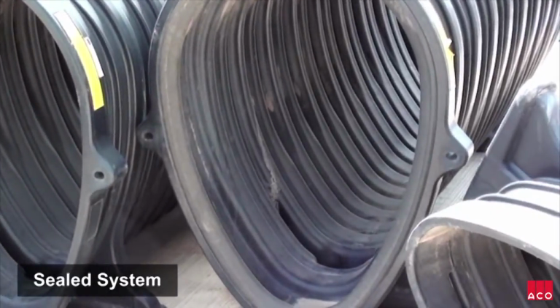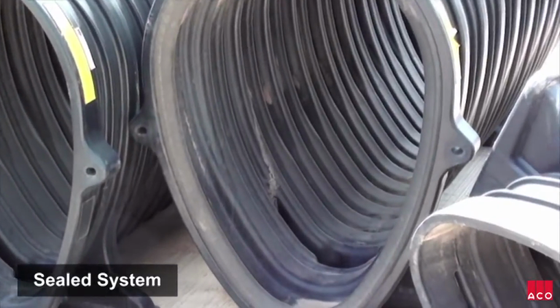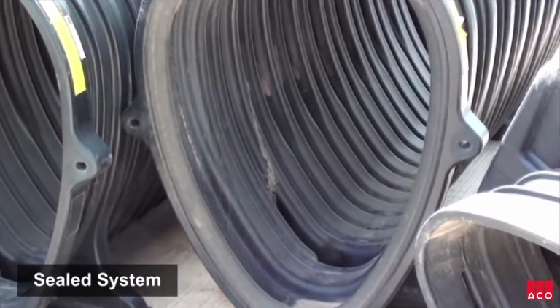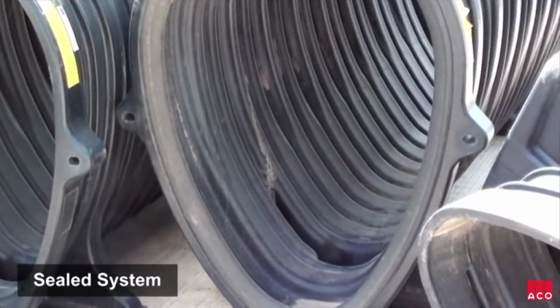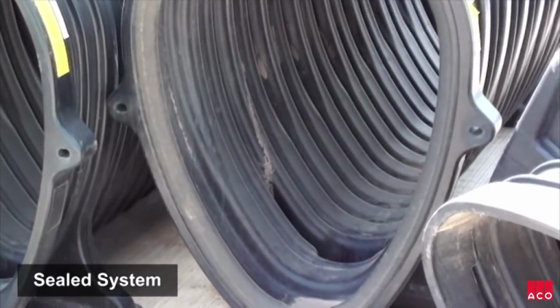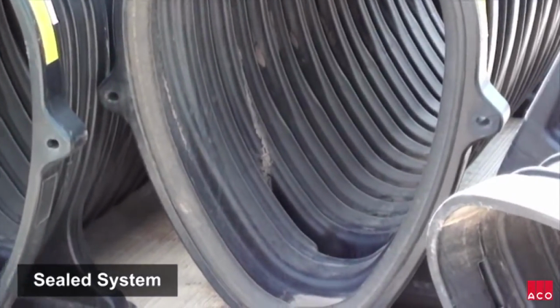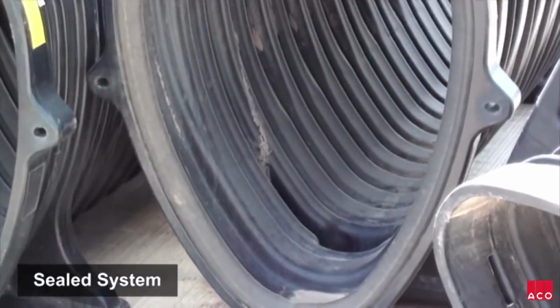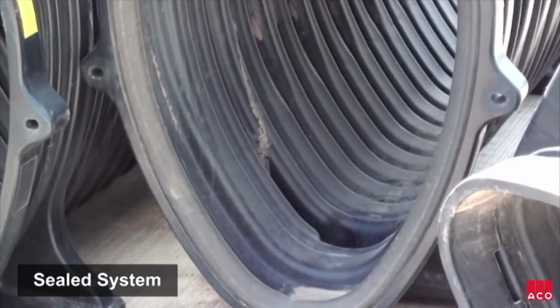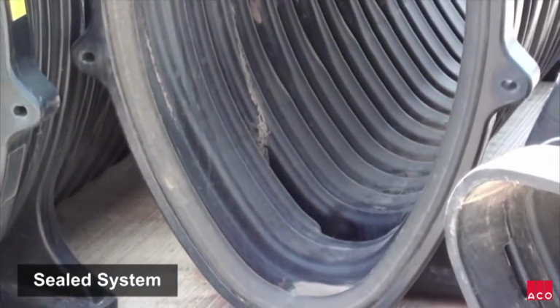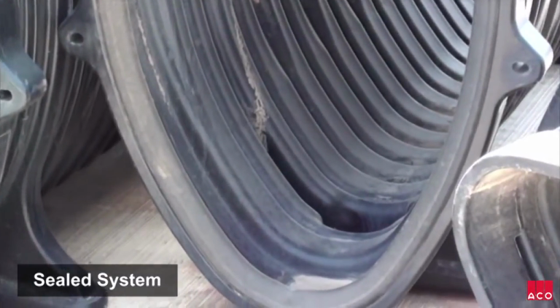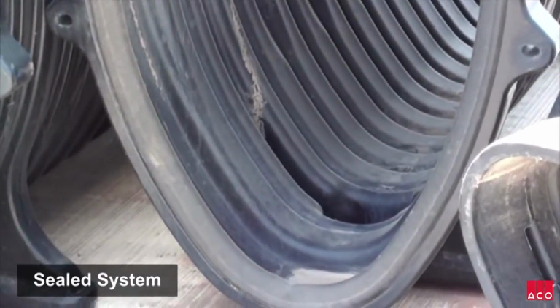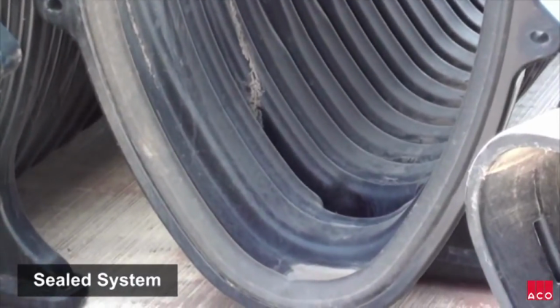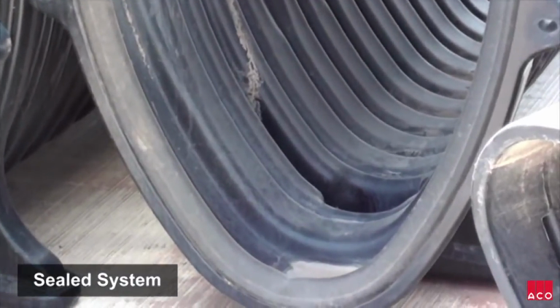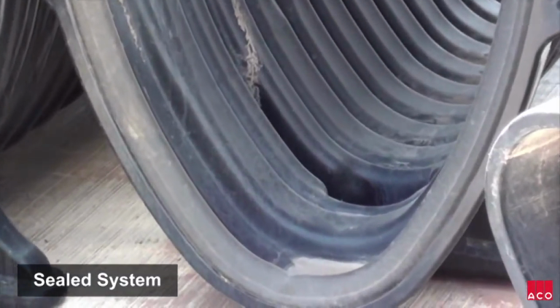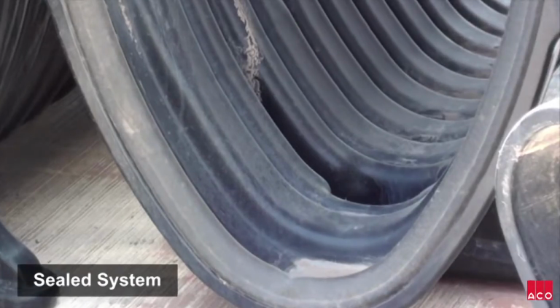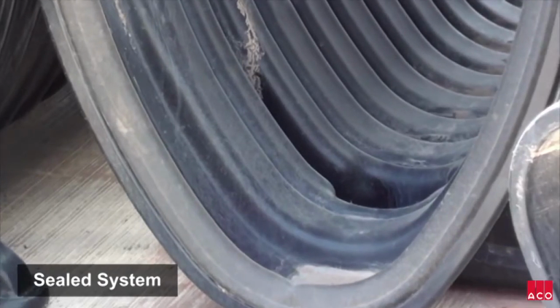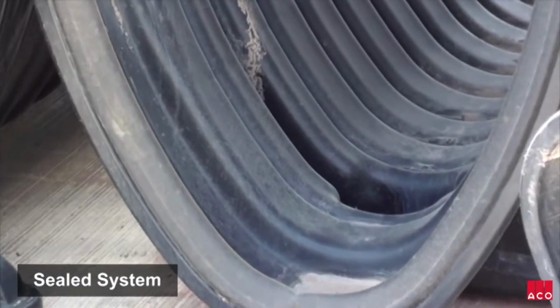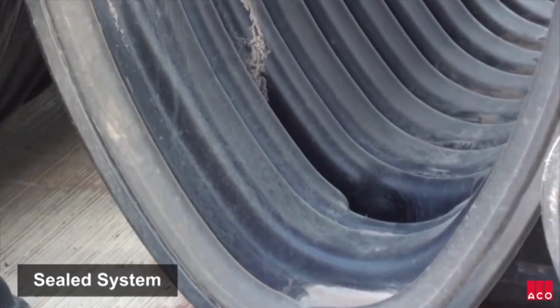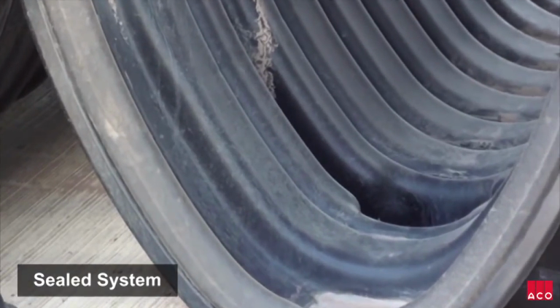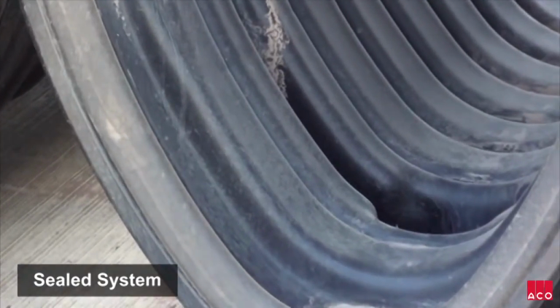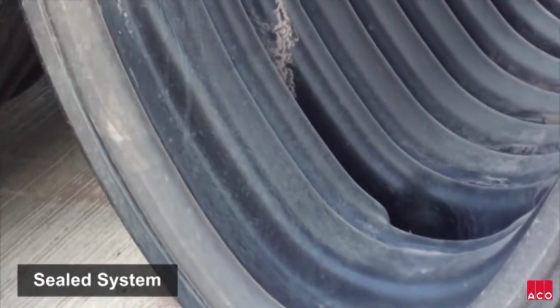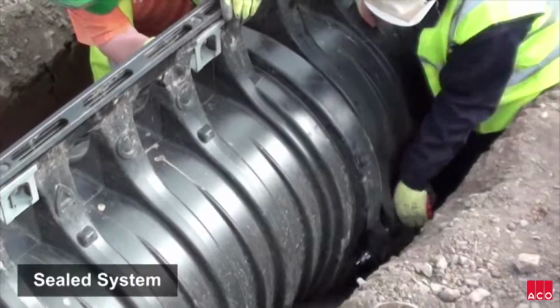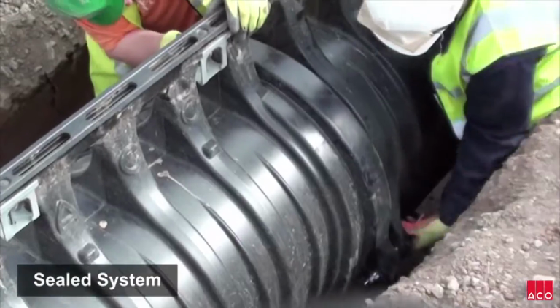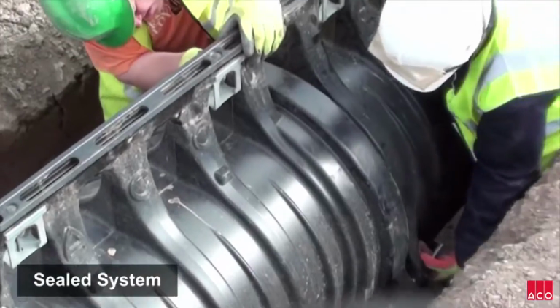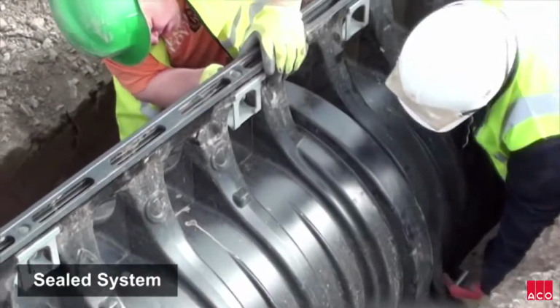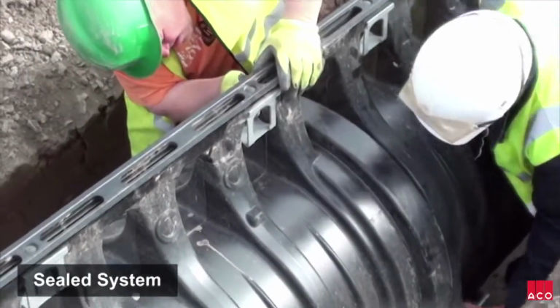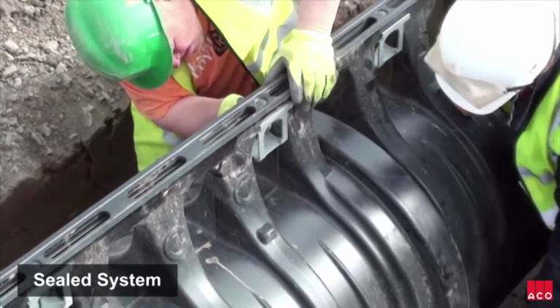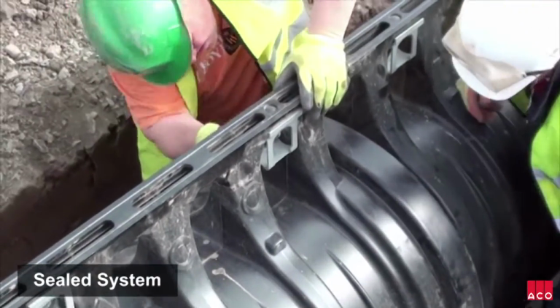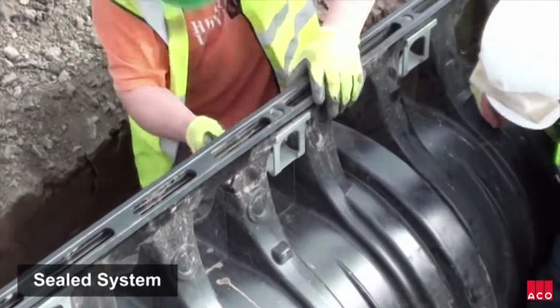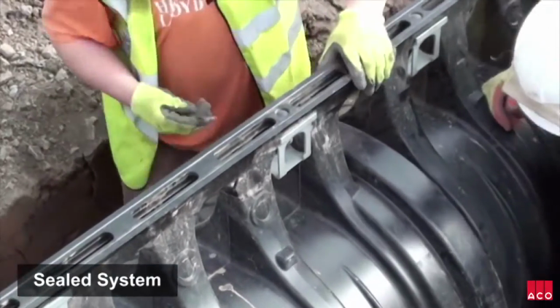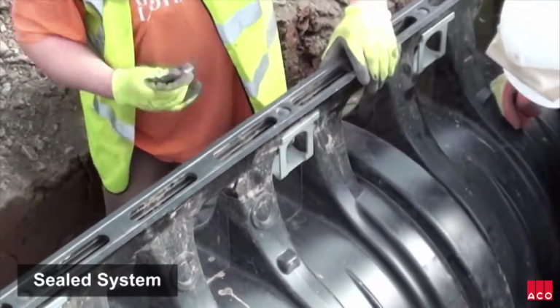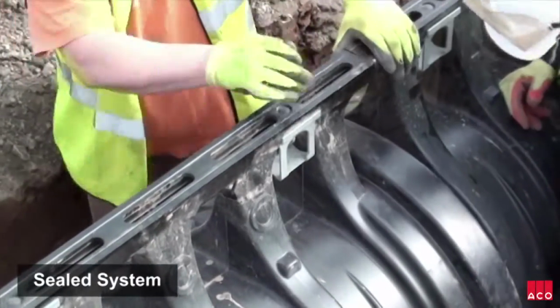Each Ako Q-Max unit is fitted with an integral sealing system, which meant no further operation was needed to achieve water tightness.